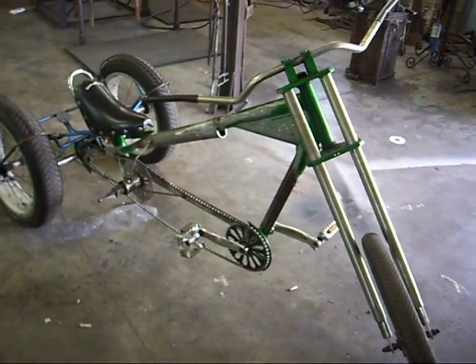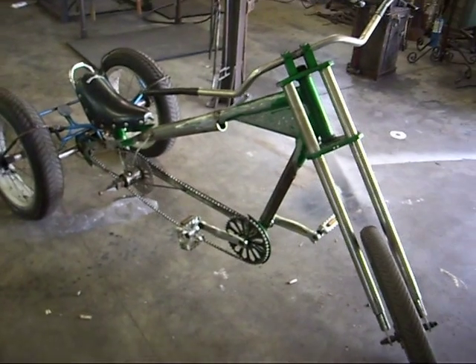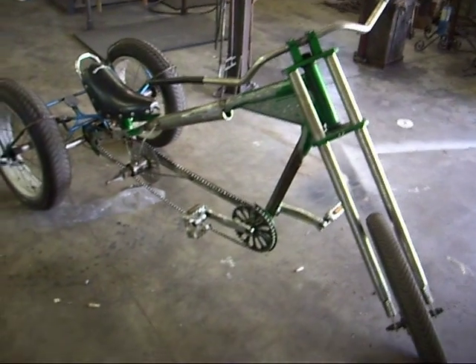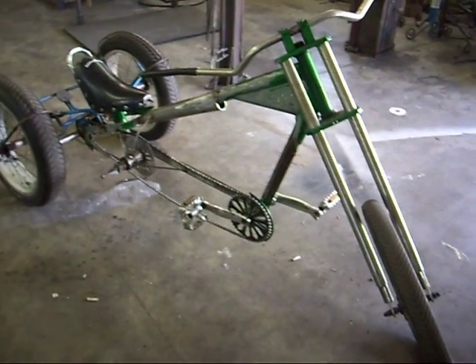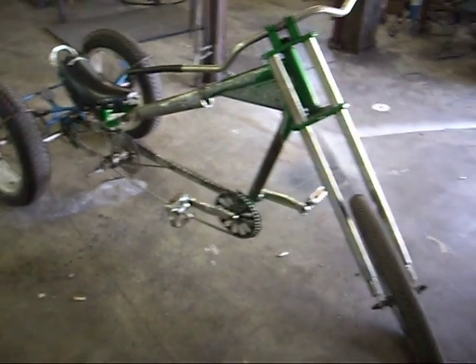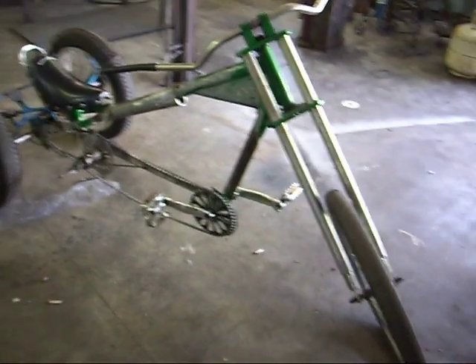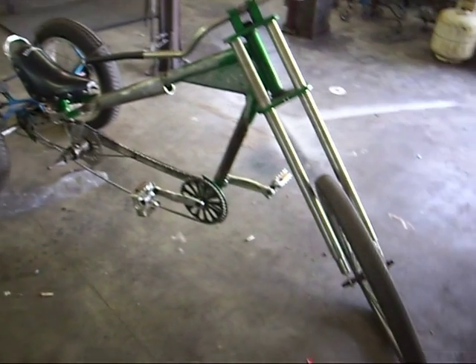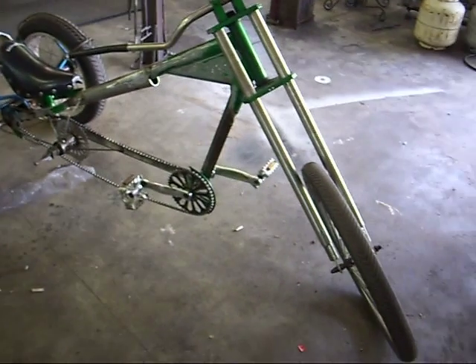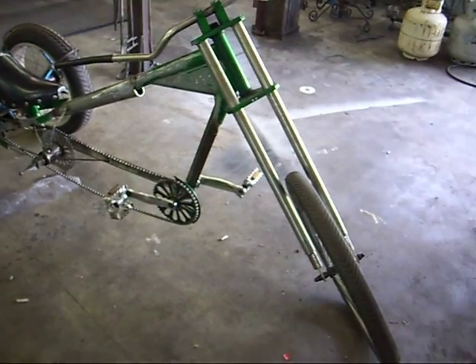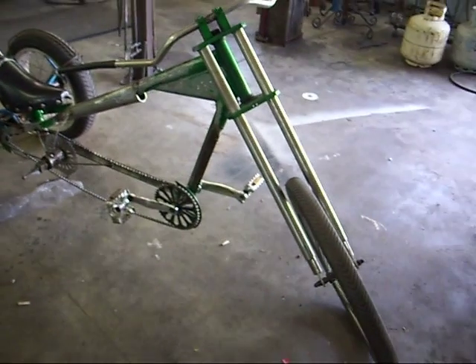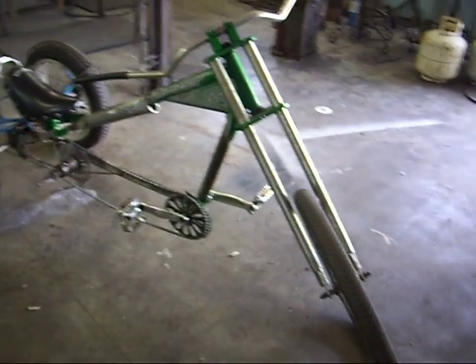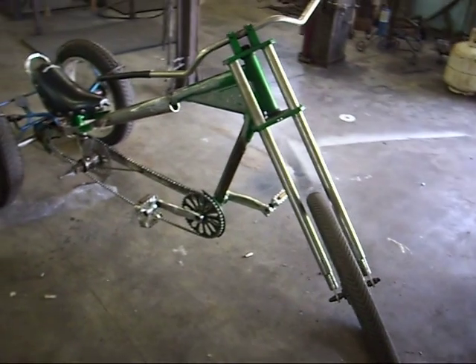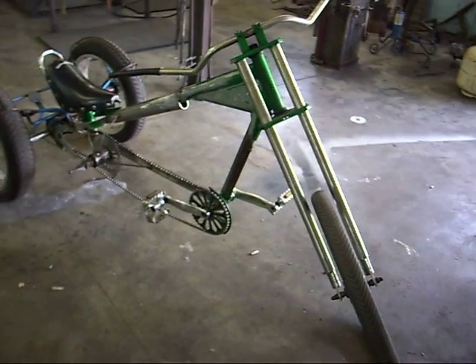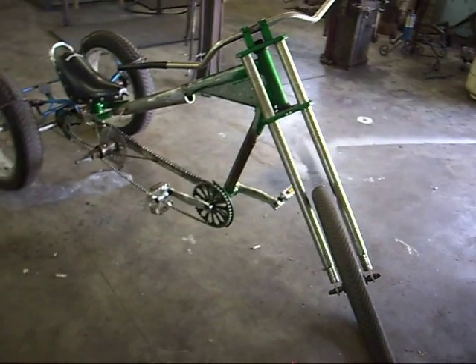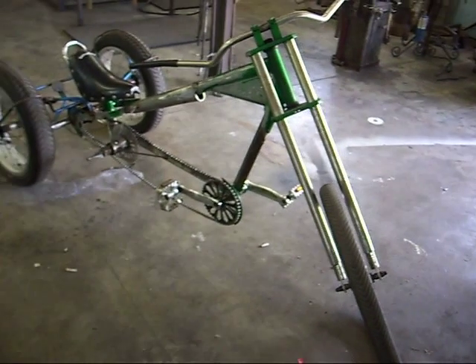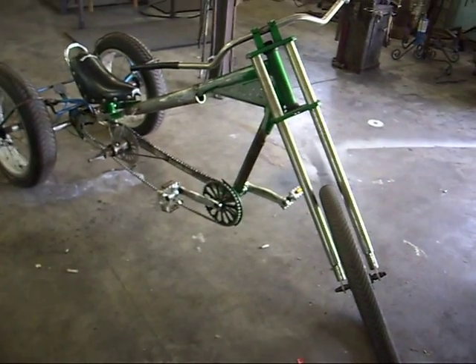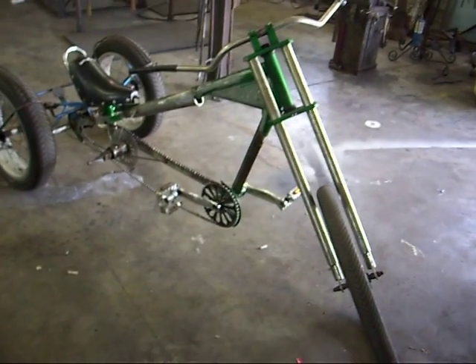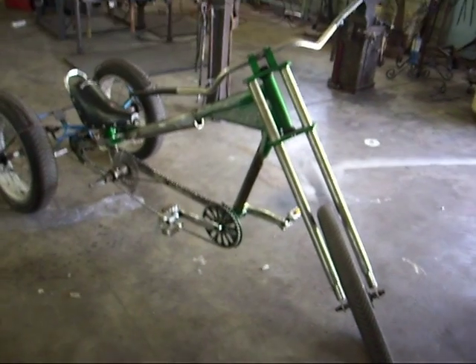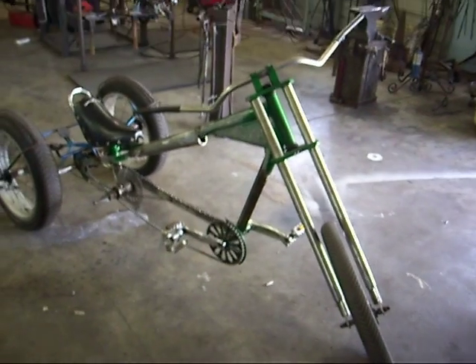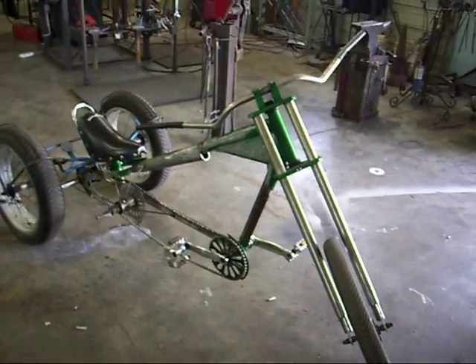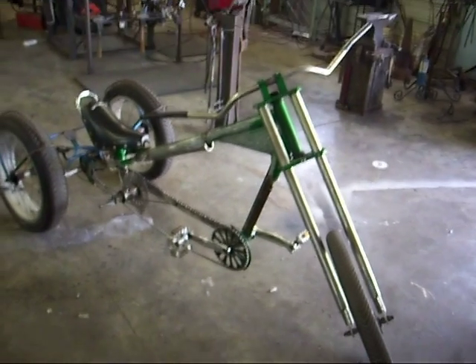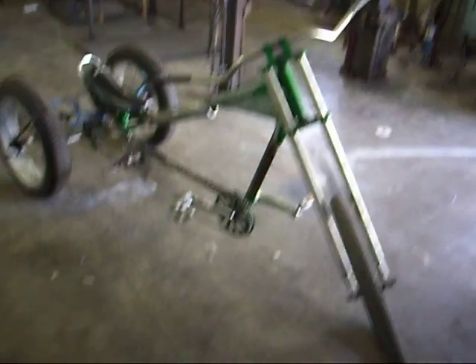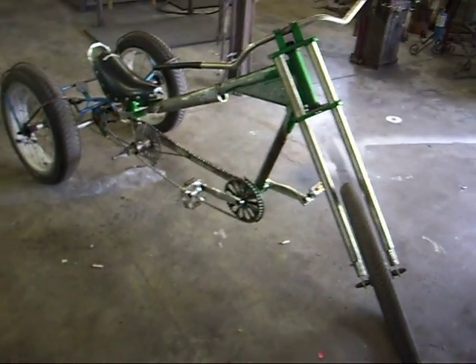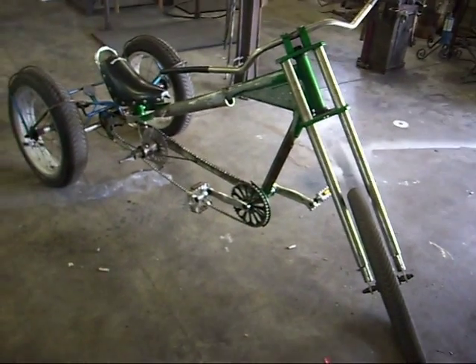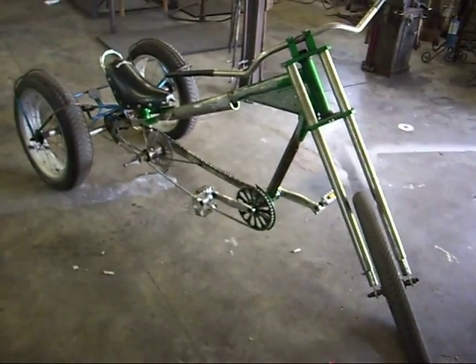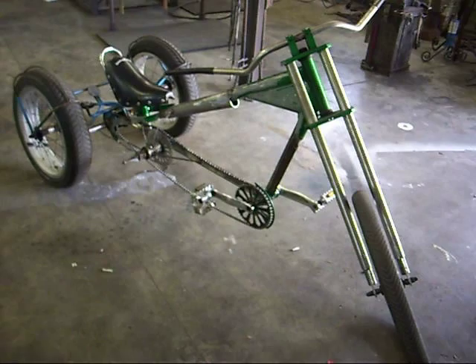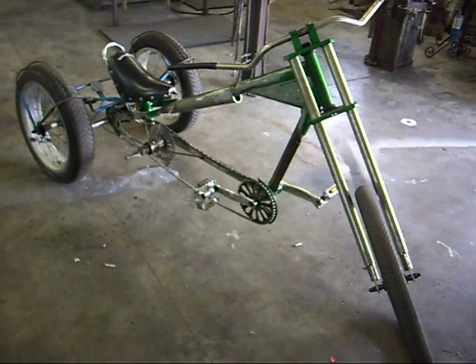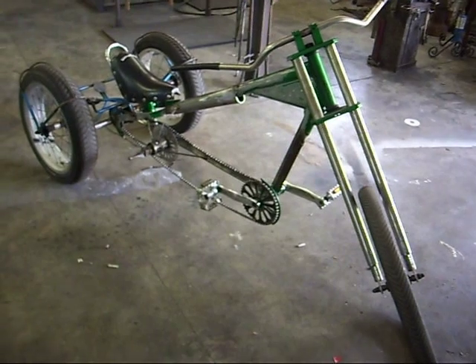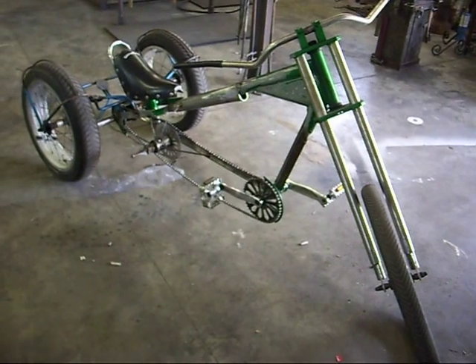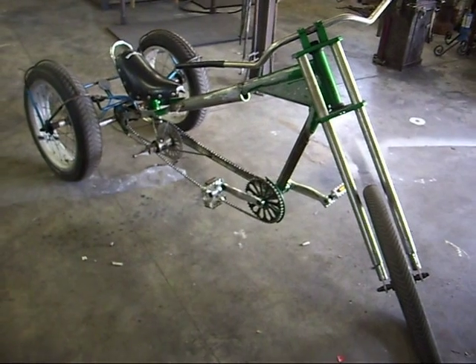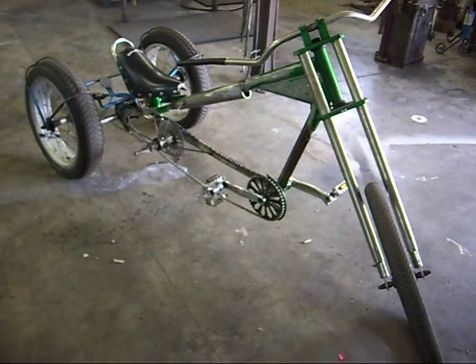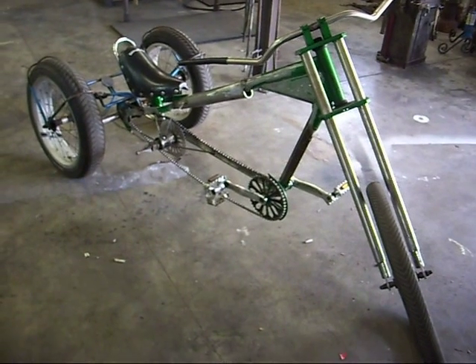But that right there is the three-wheeler.